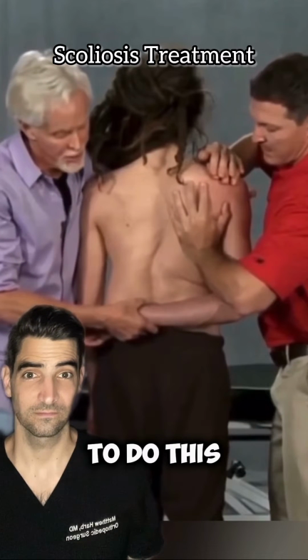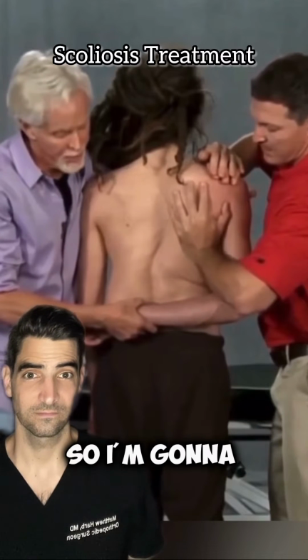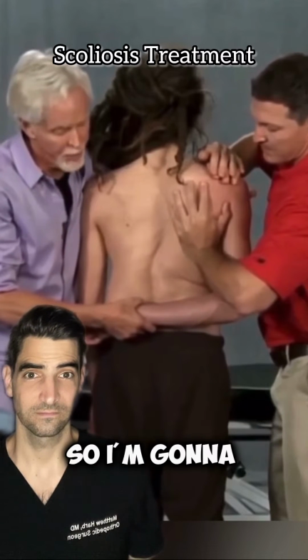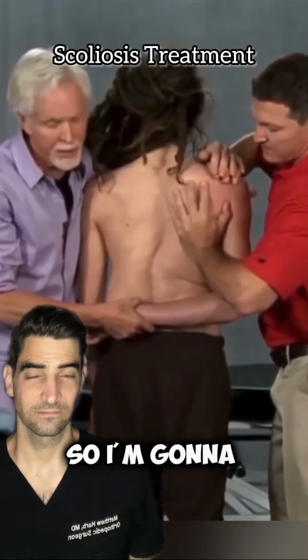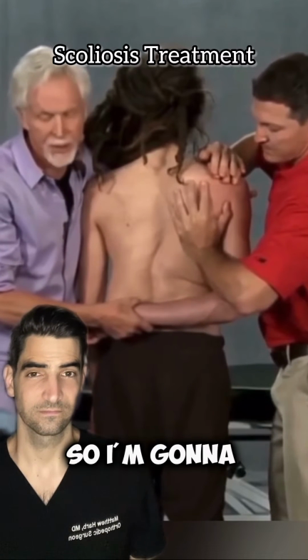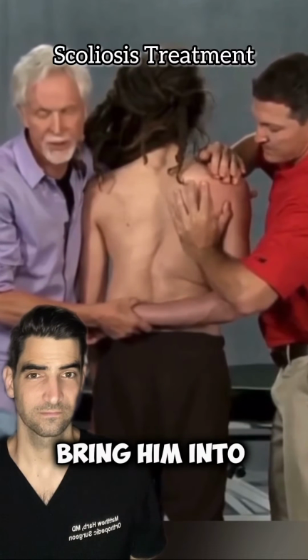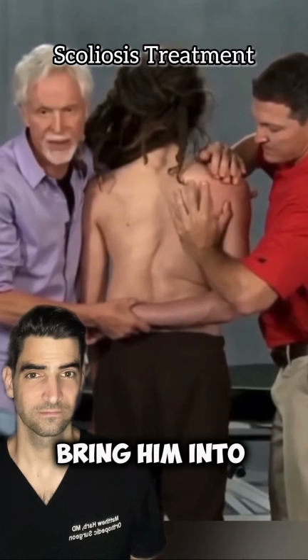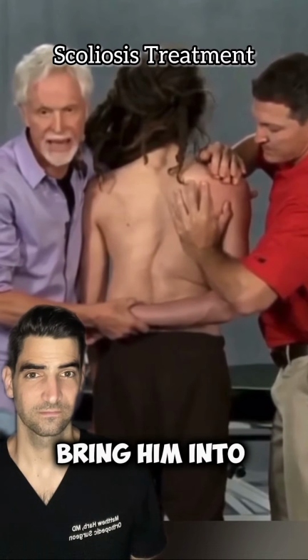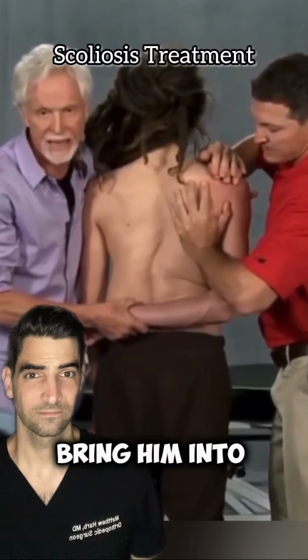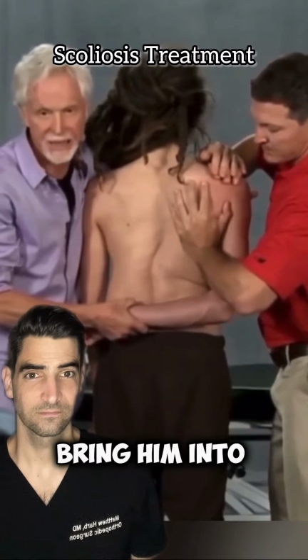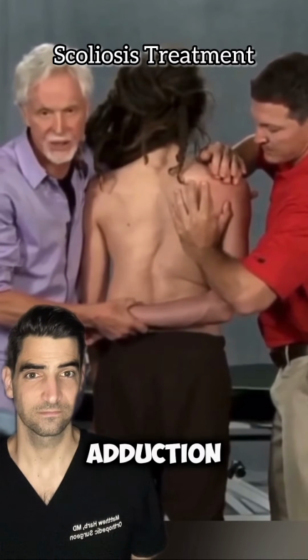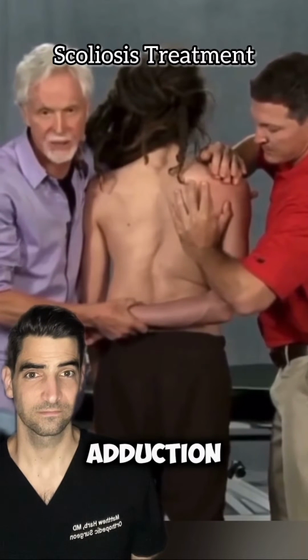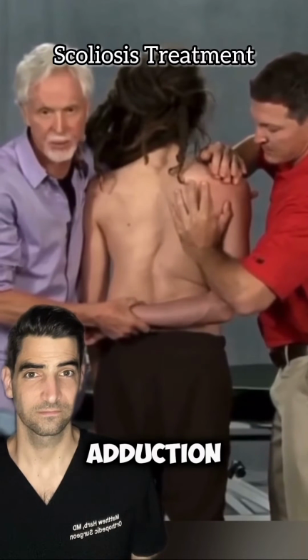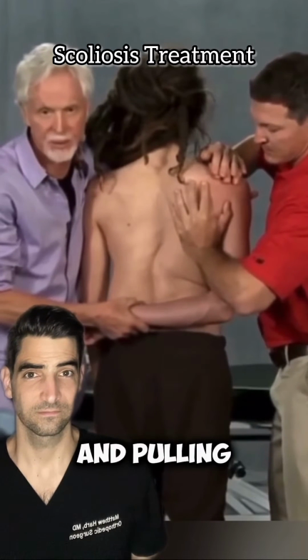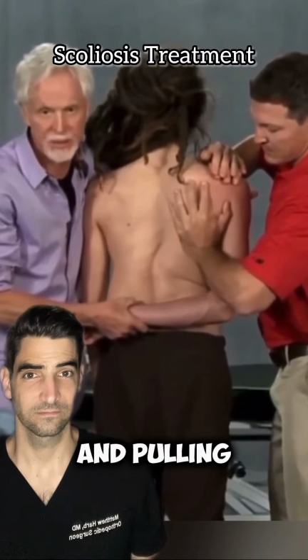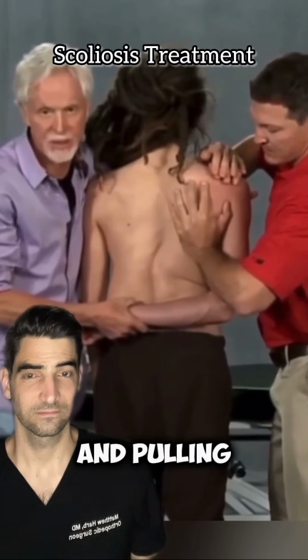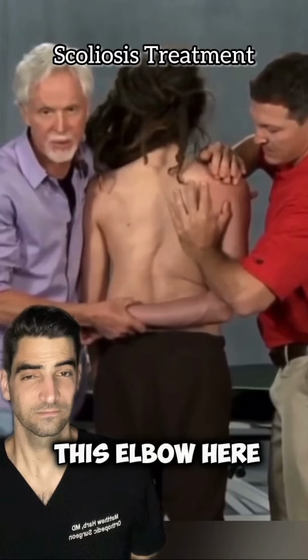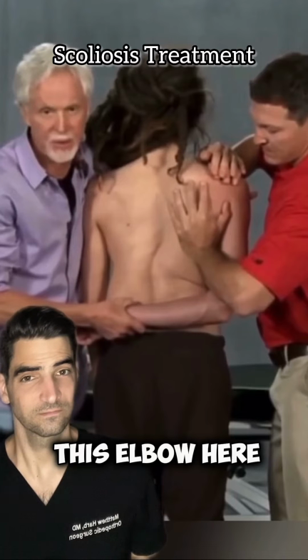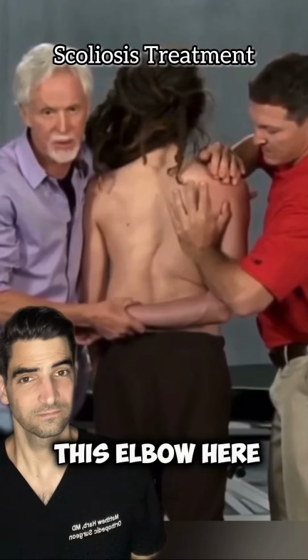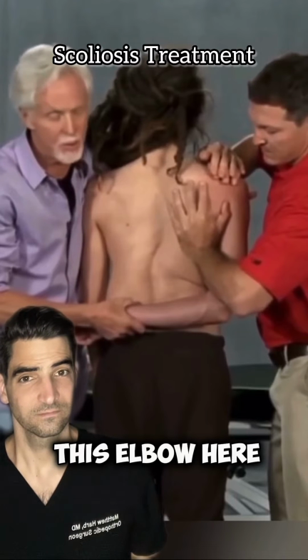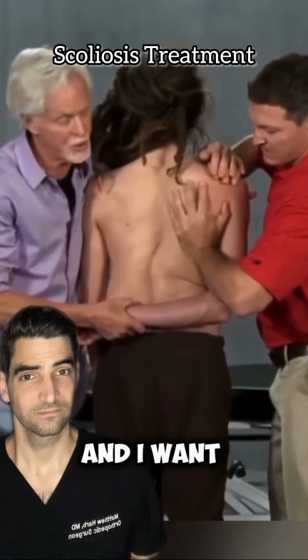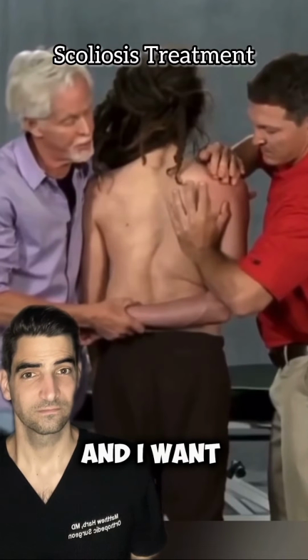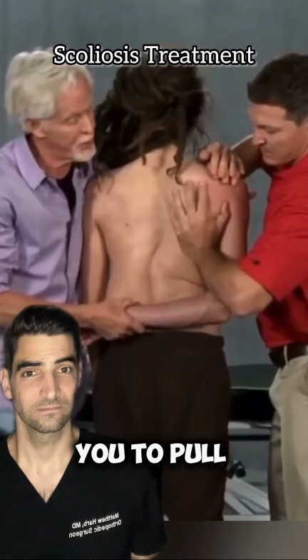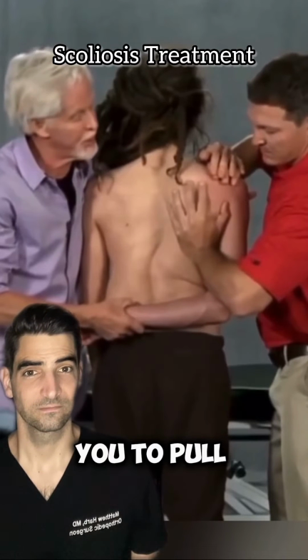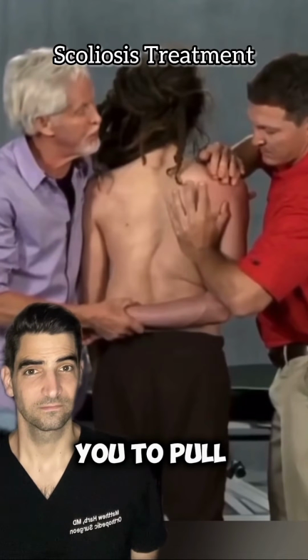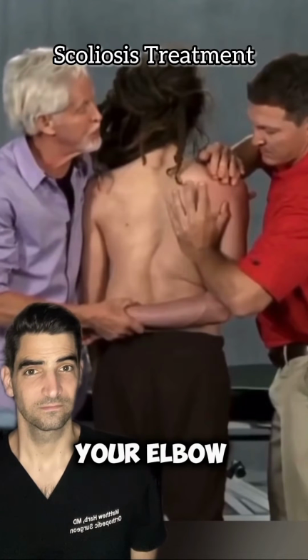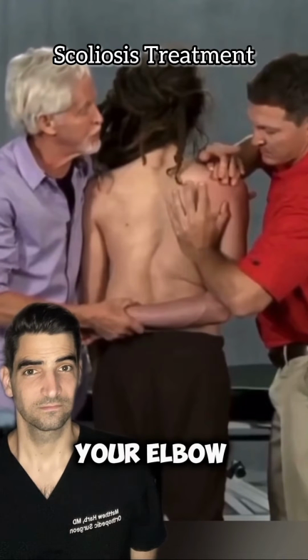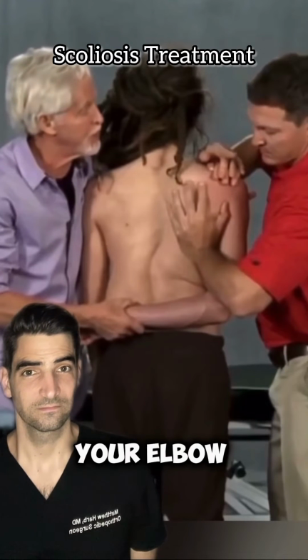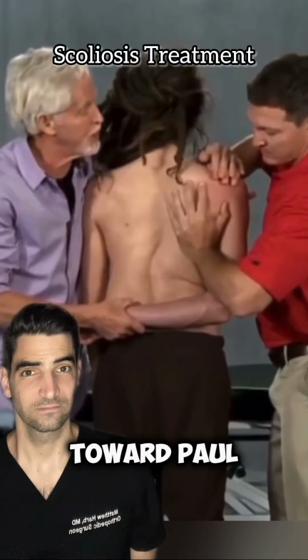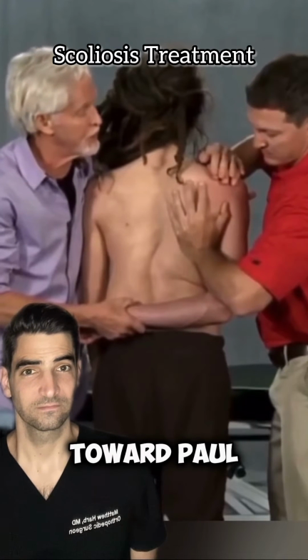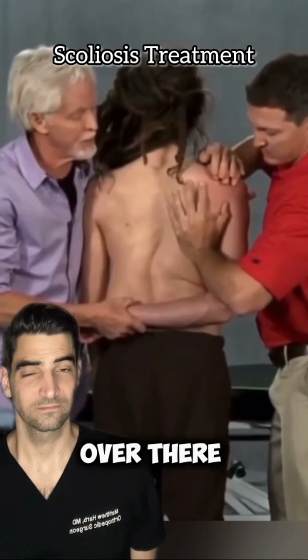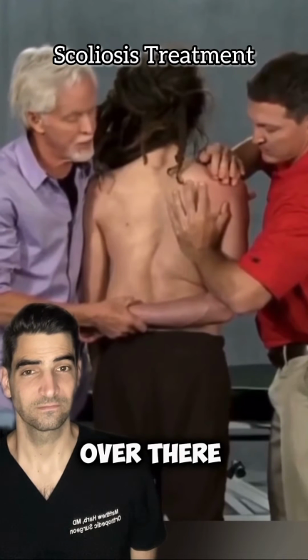So I'm gonna bring him into adduction. I'm pulling this elbow here, and I want you to pull your elbow toward Paul over there.